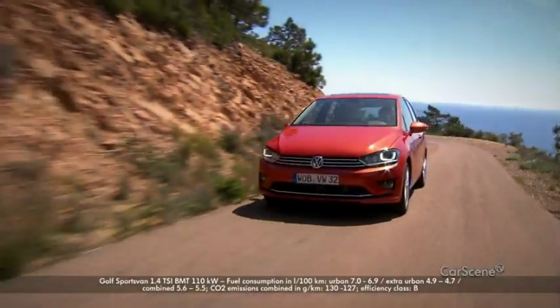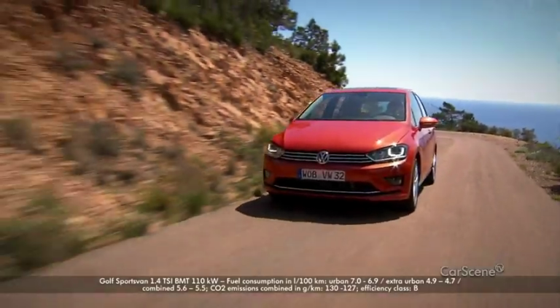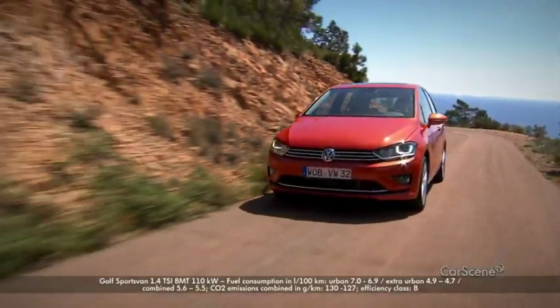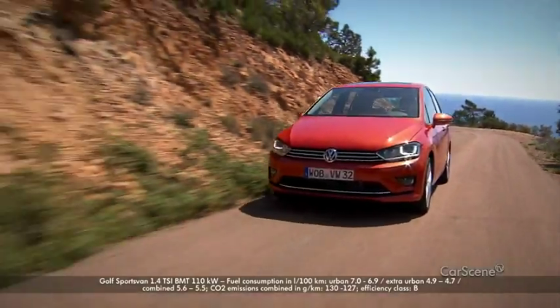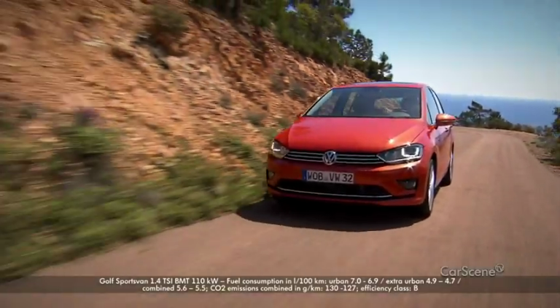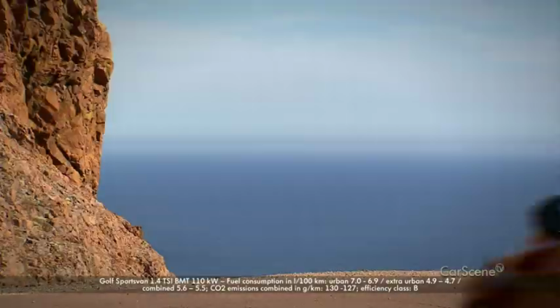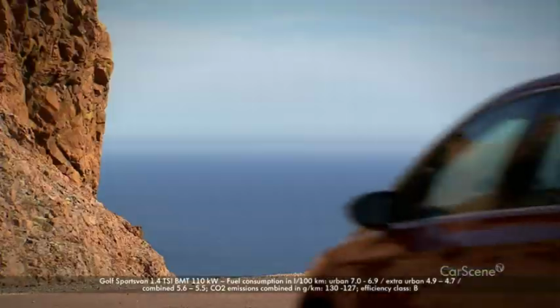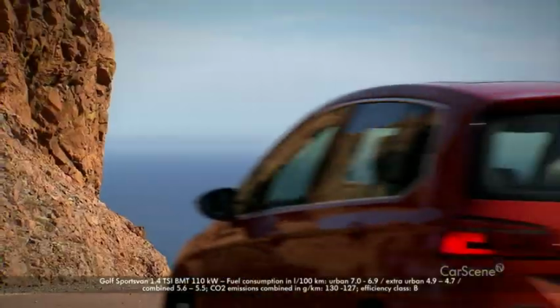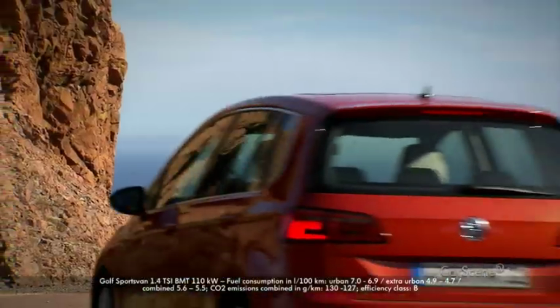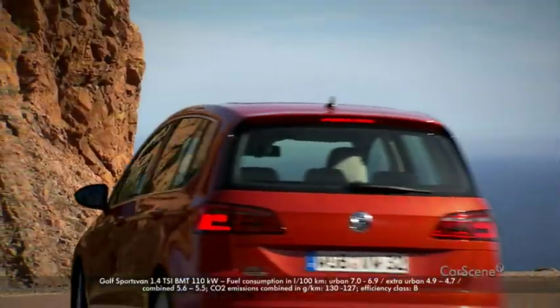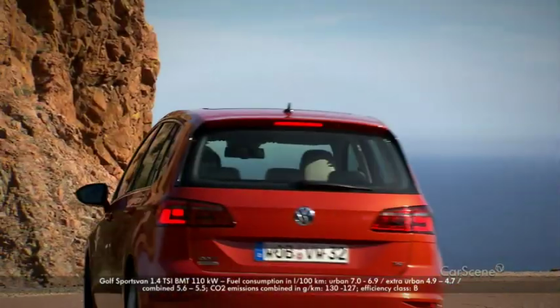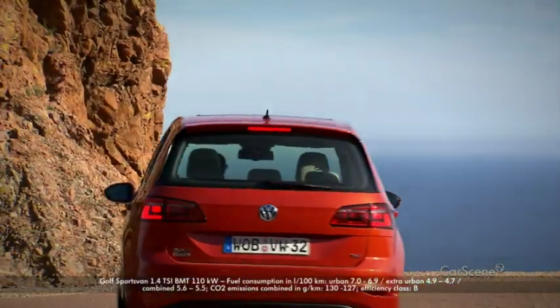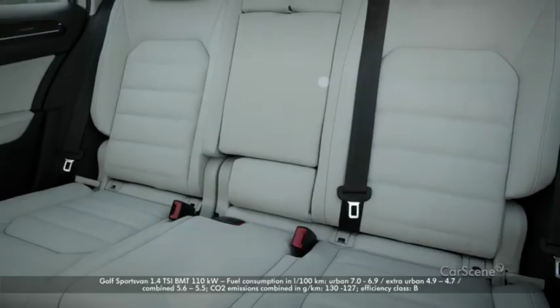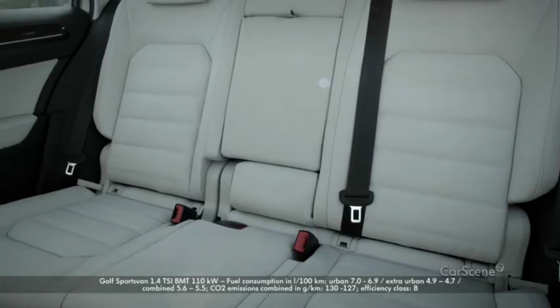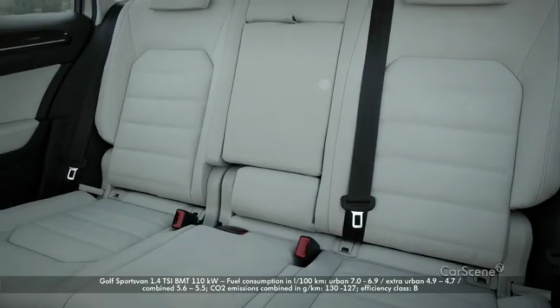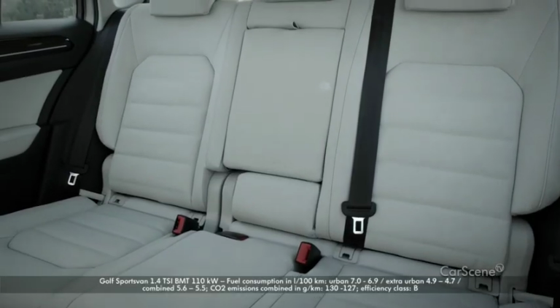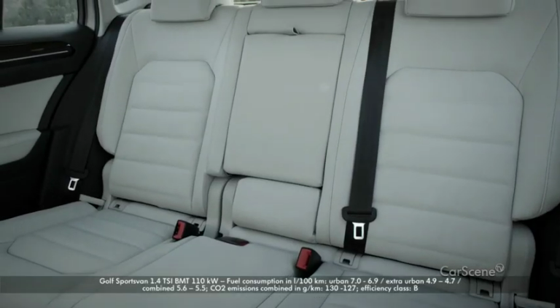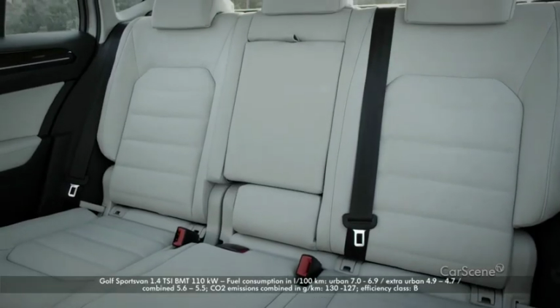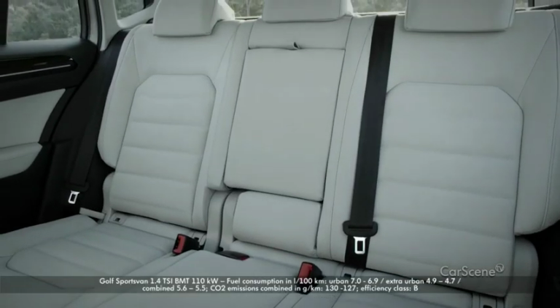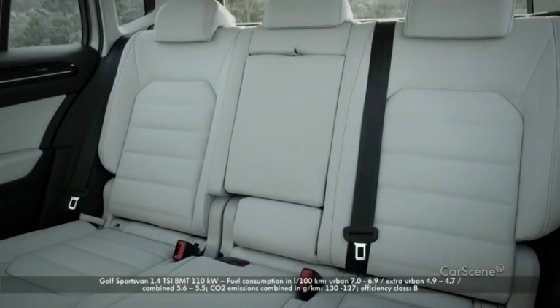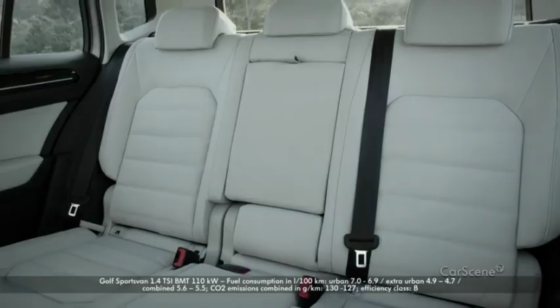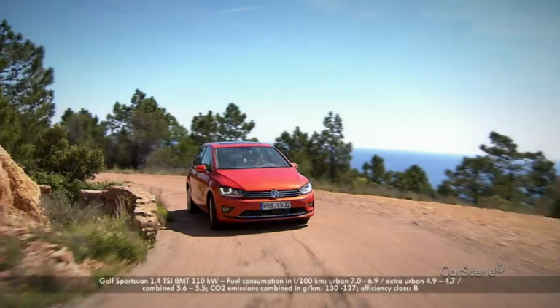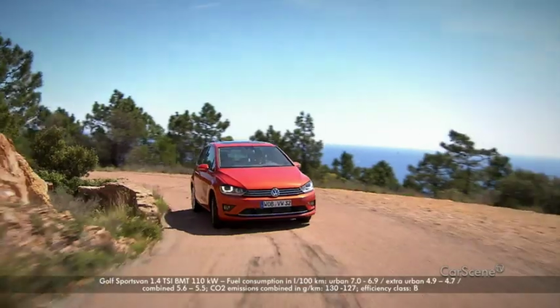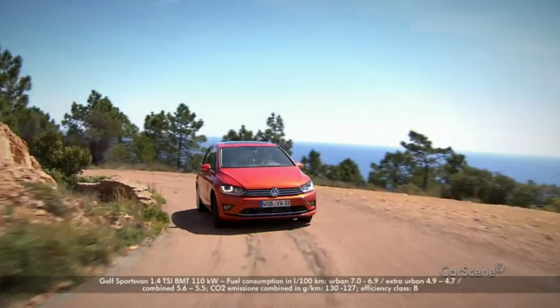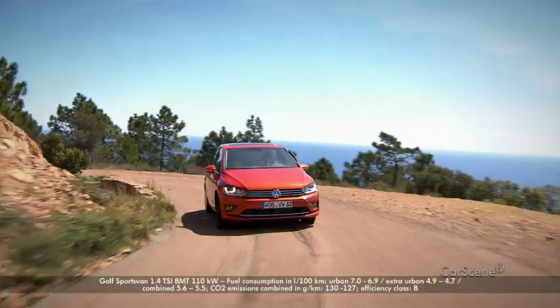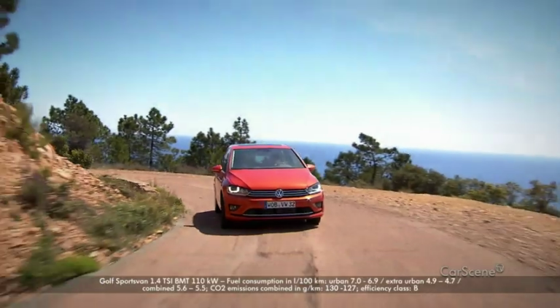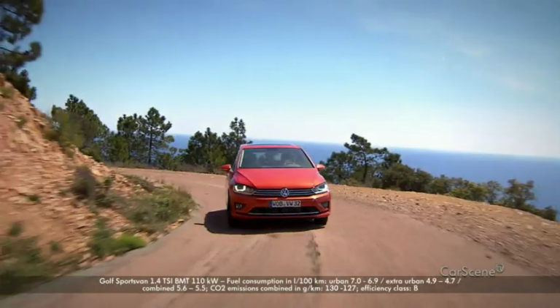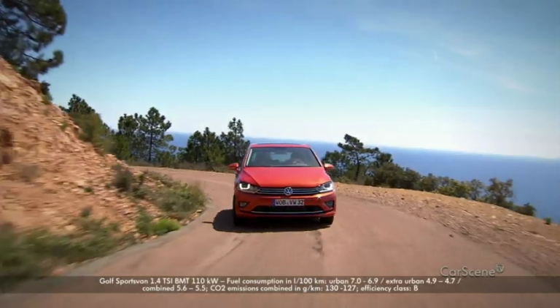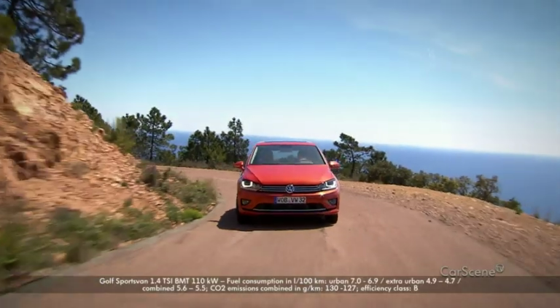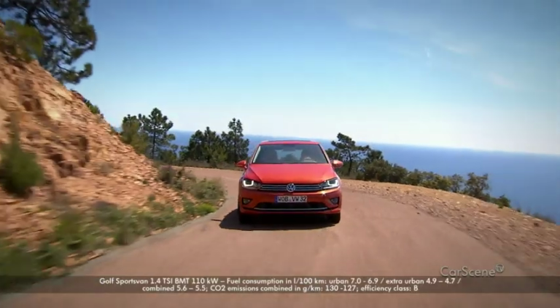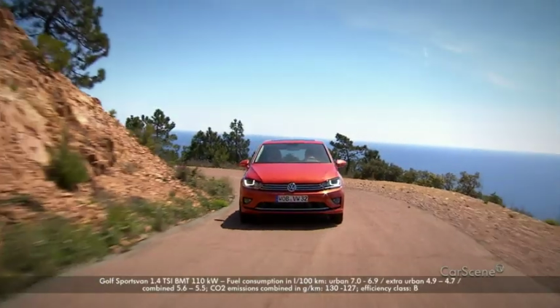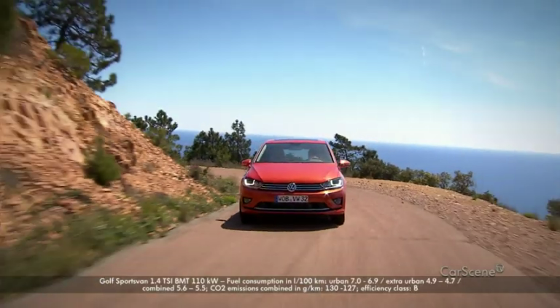But the new Golf Sports Van can do even more. It's become more versatile, comfortable, and above all, family-friendly.